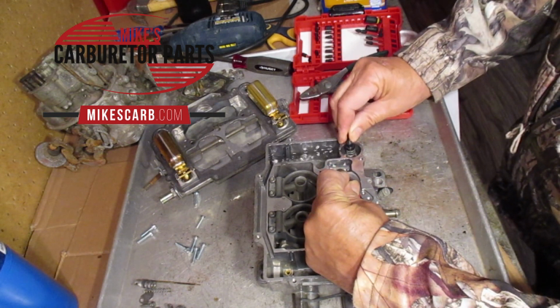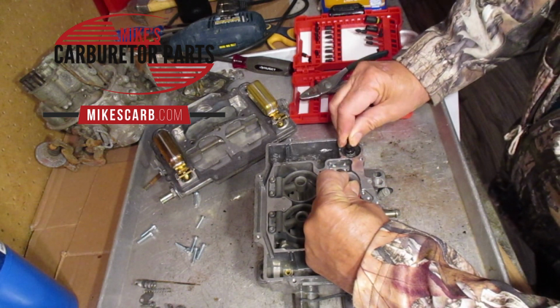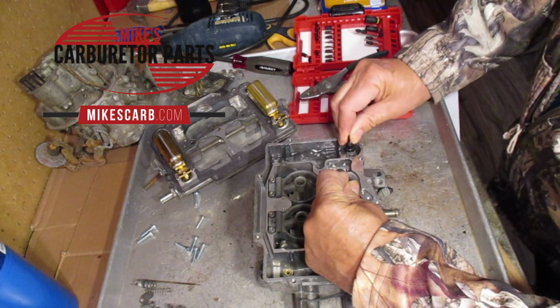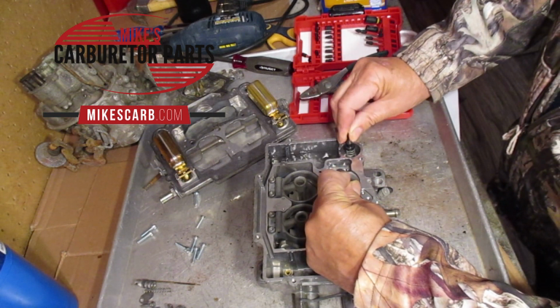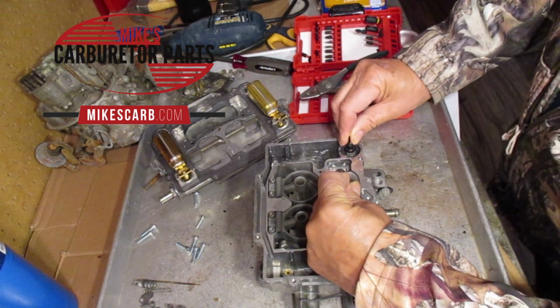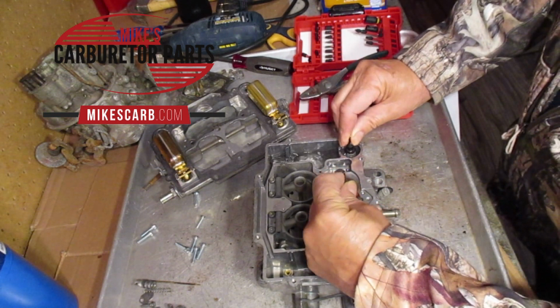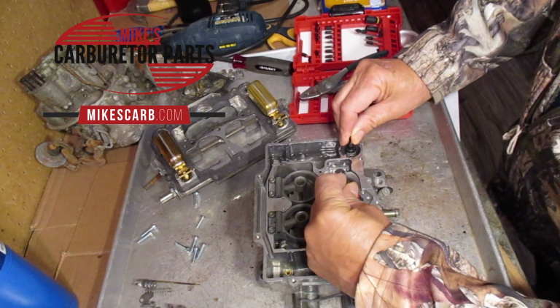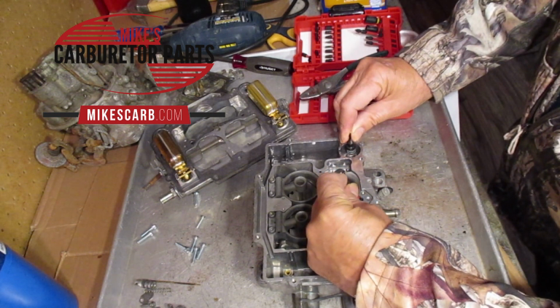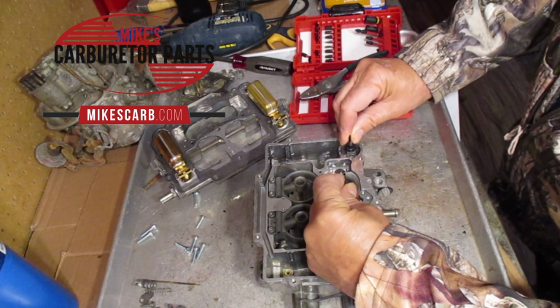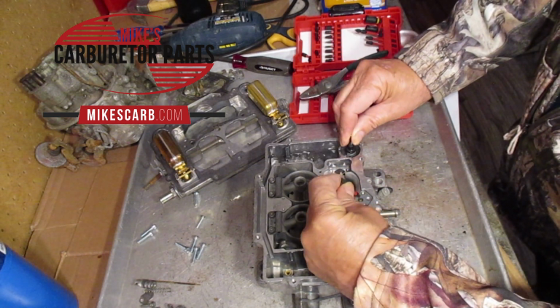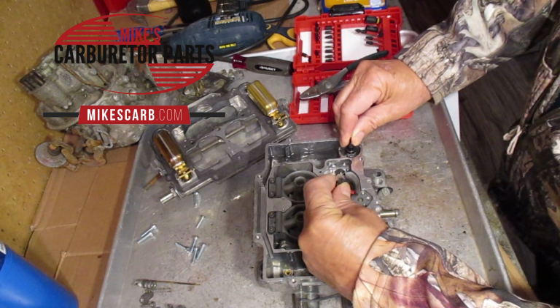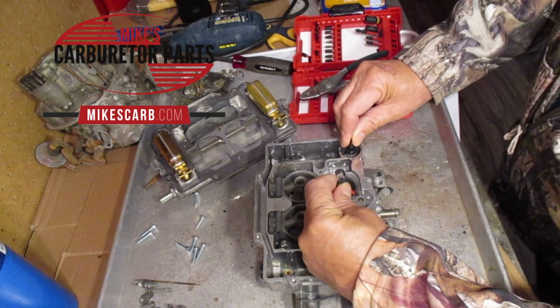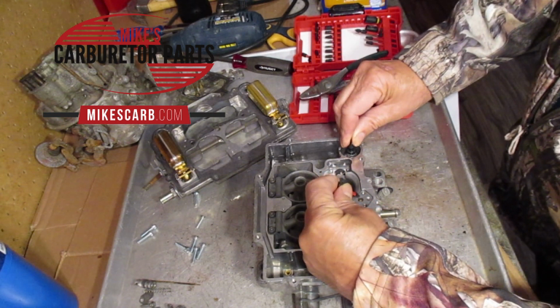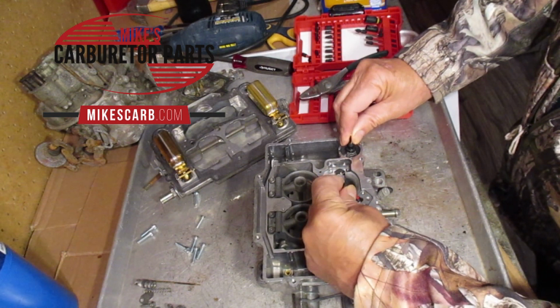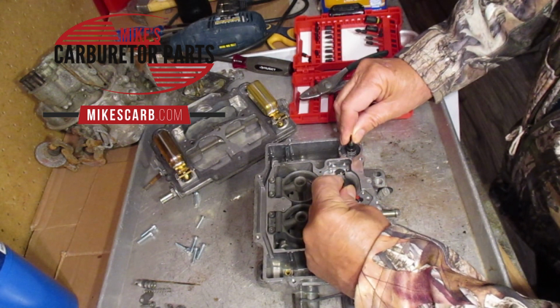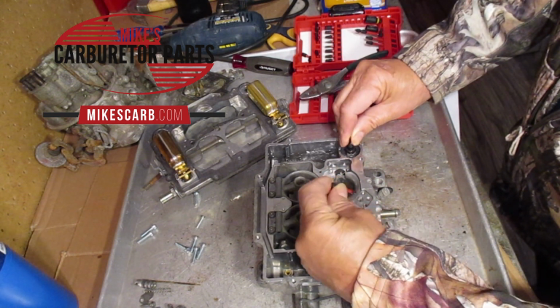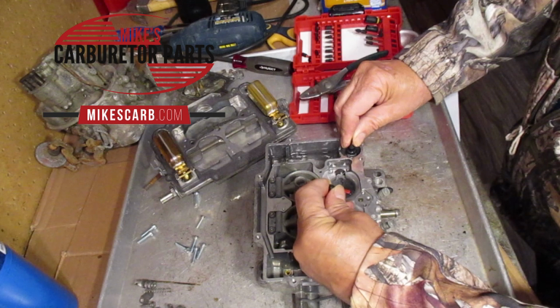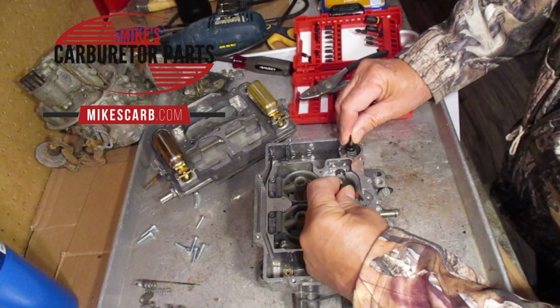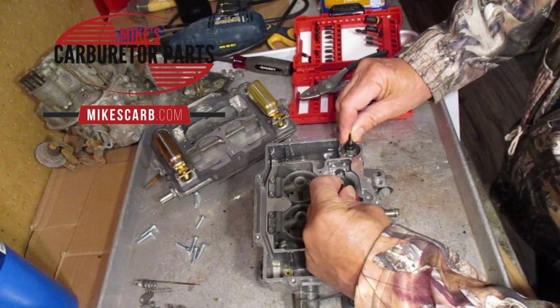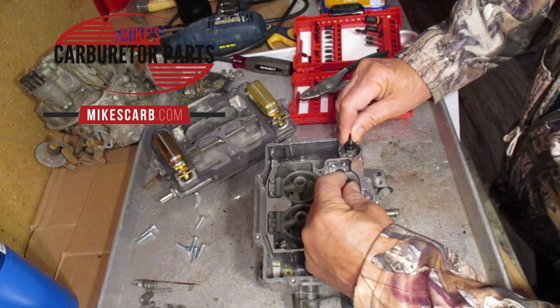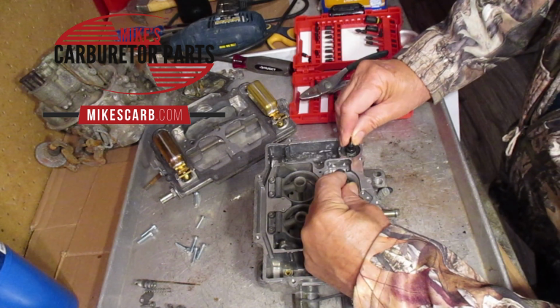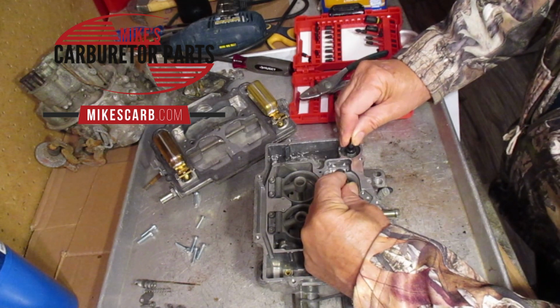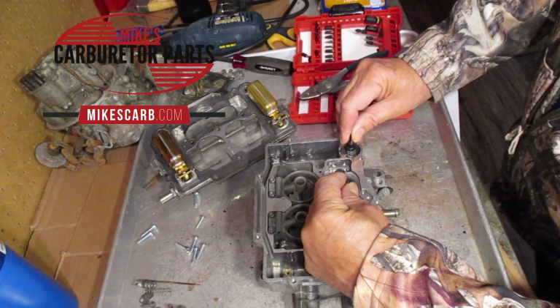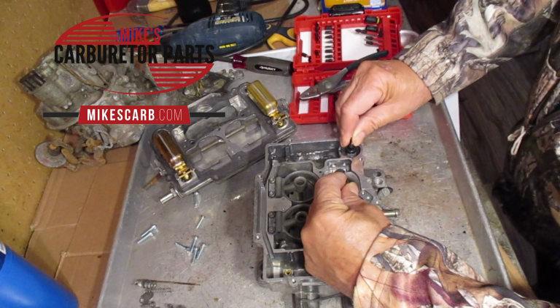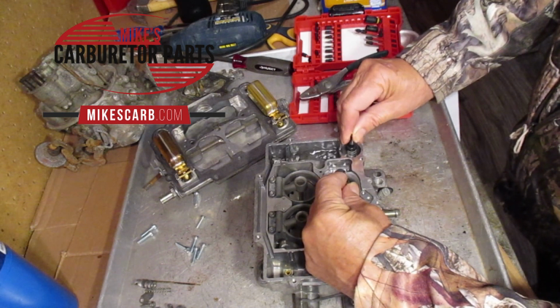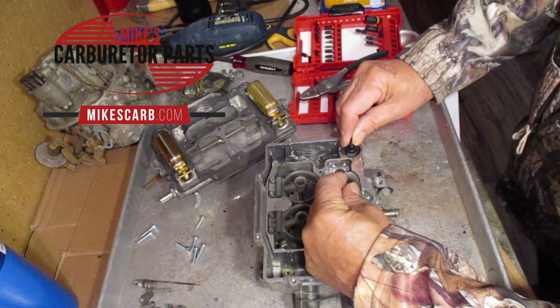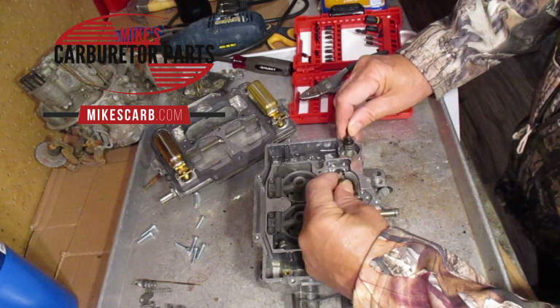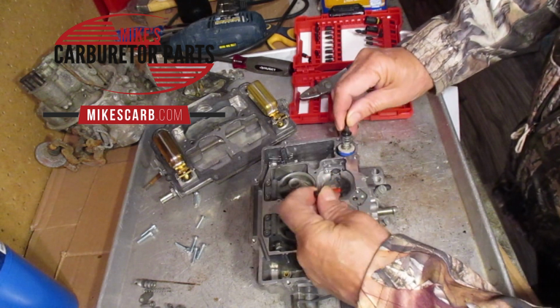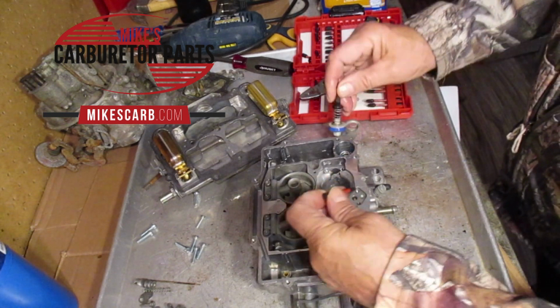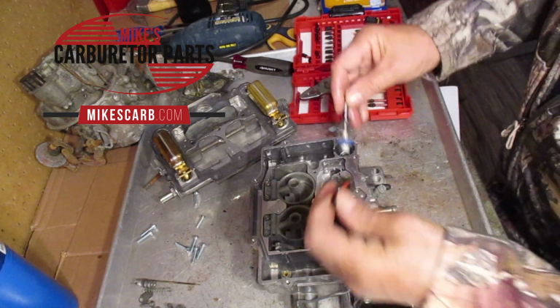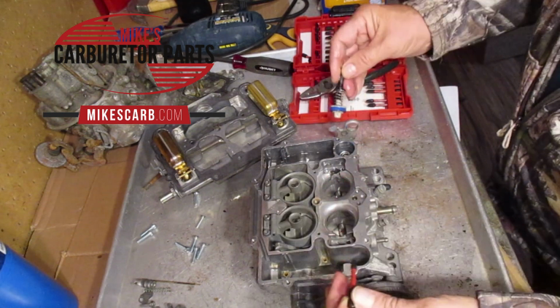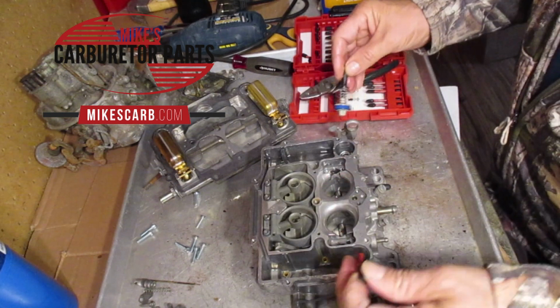Now I can feel a little more pressure — see here, there you go — let the pressure up, it comes up, hold it down. So you know the check ball is sealing.